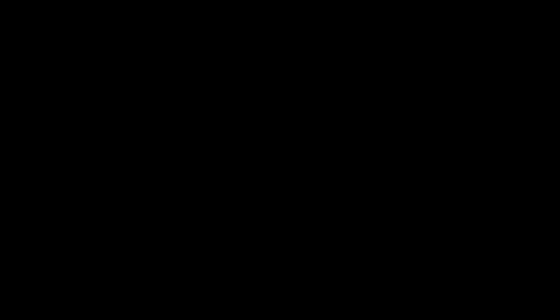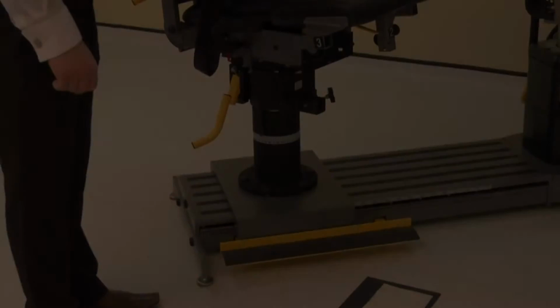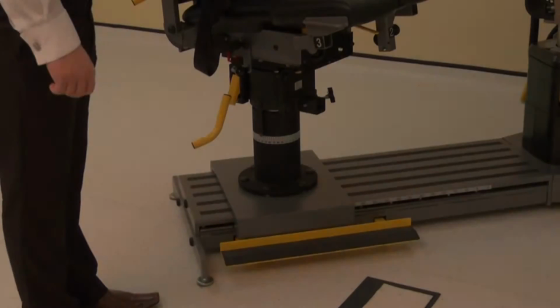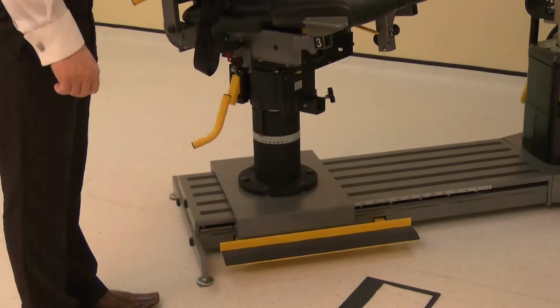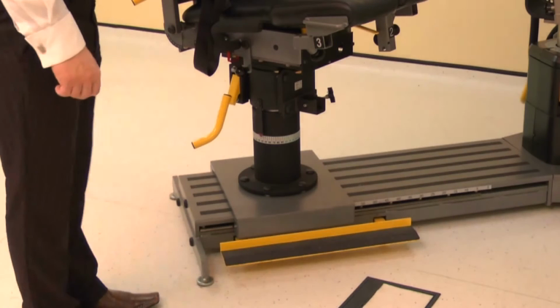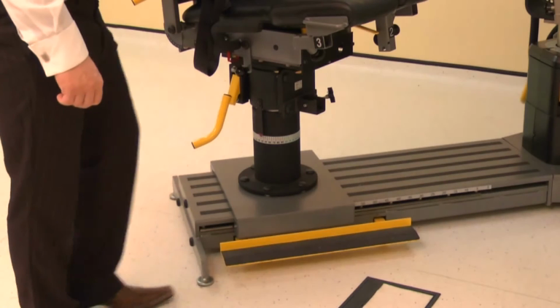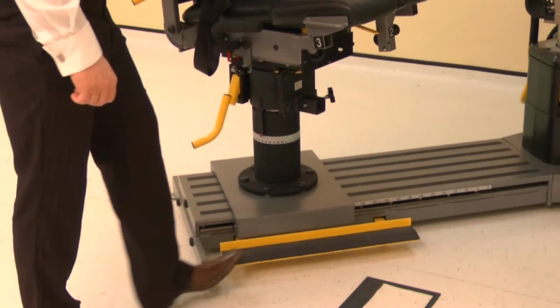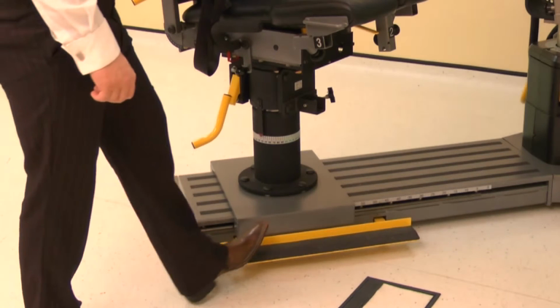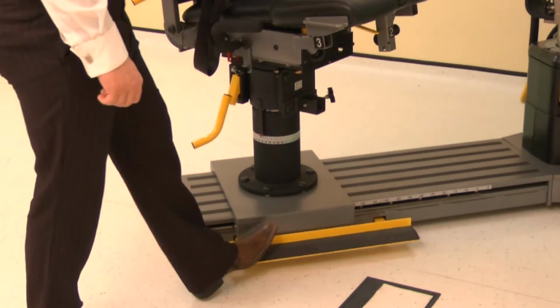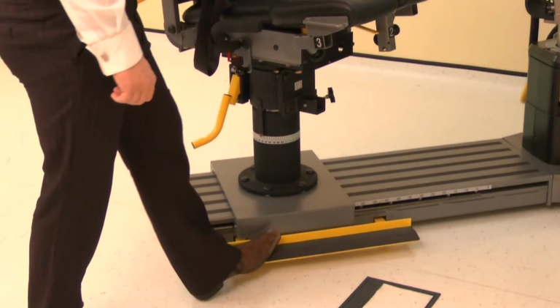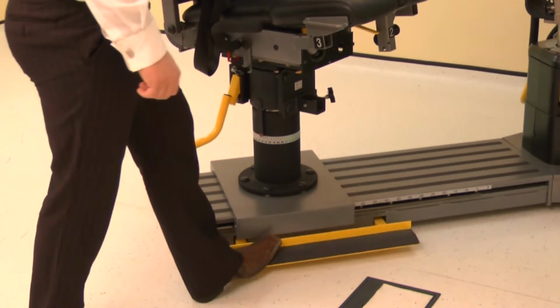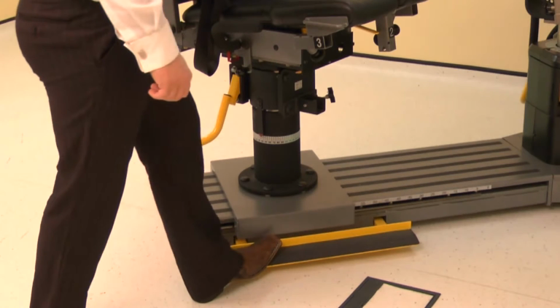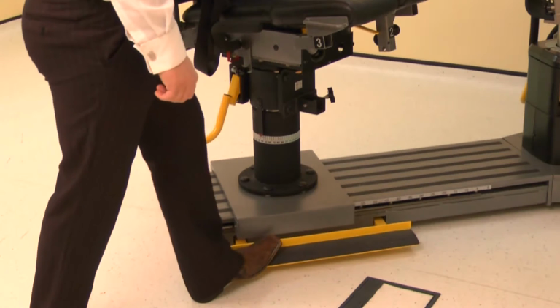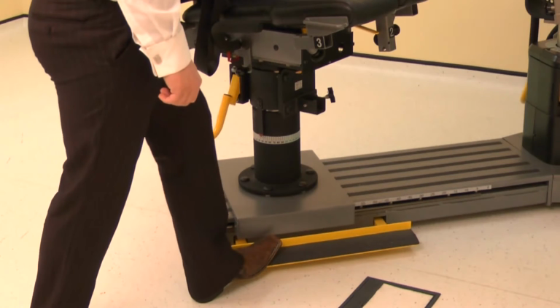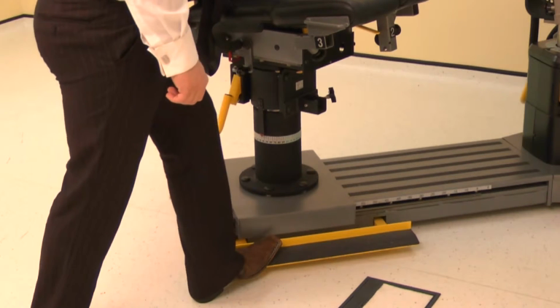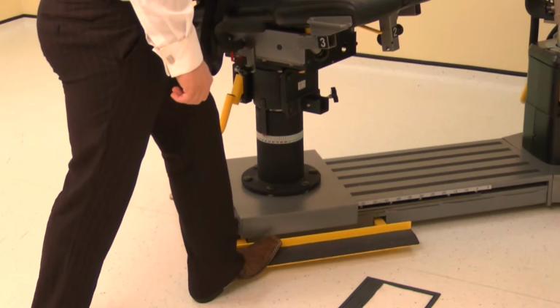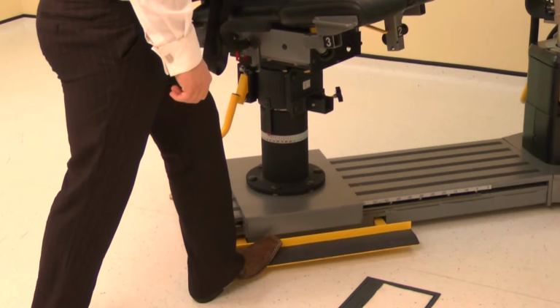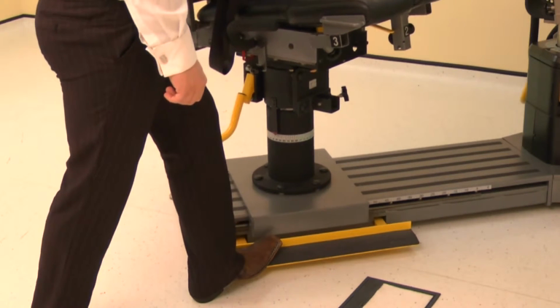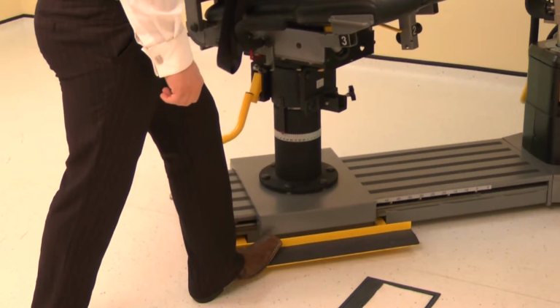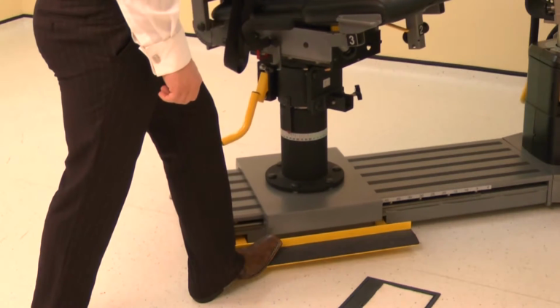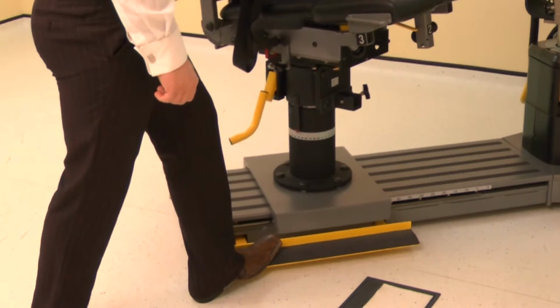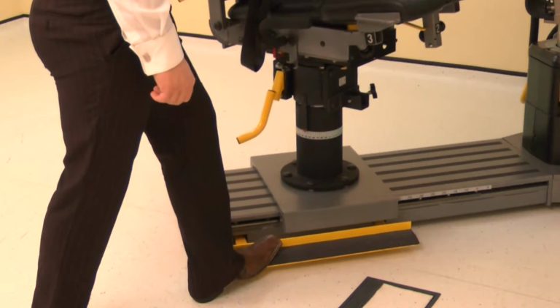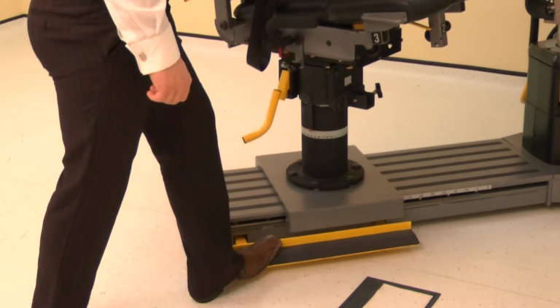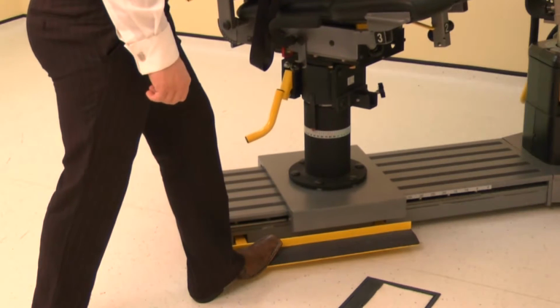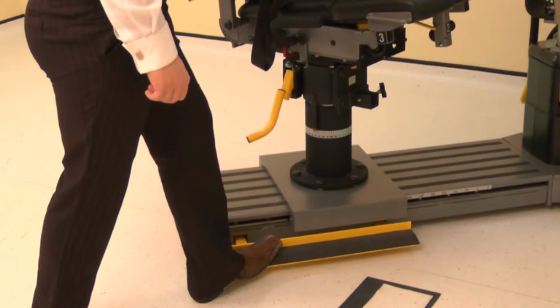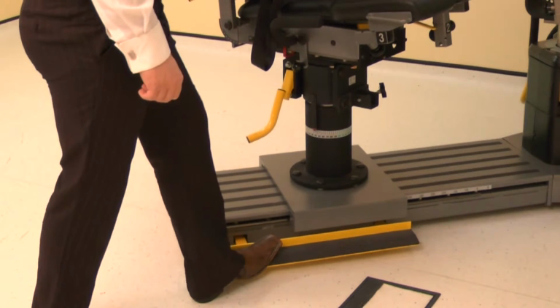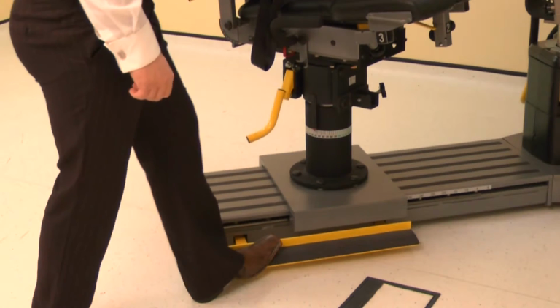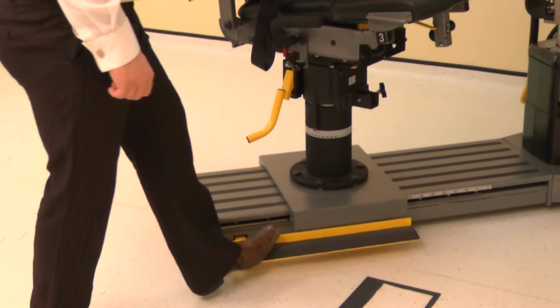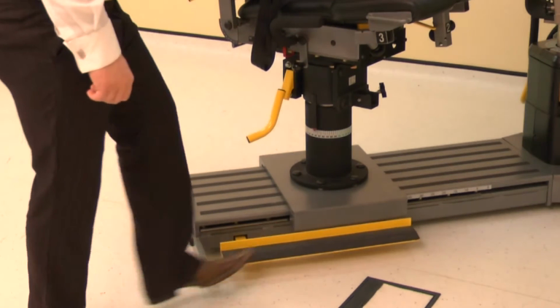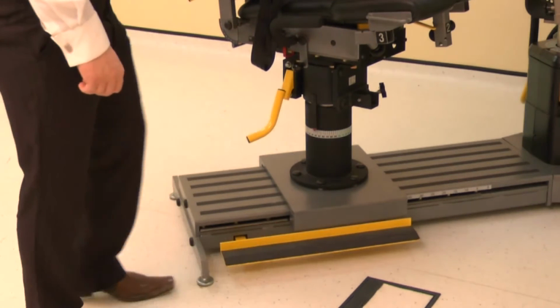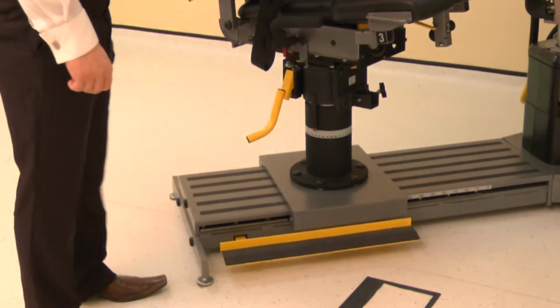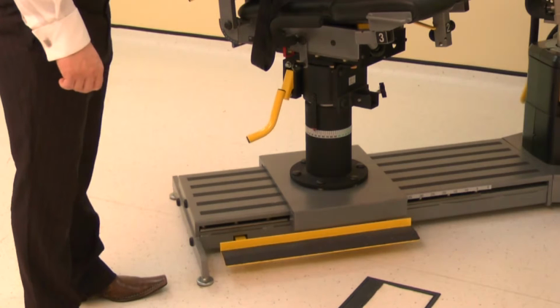Finally, position the monorail by pressing the kickboard and sliding the chair to position 75.